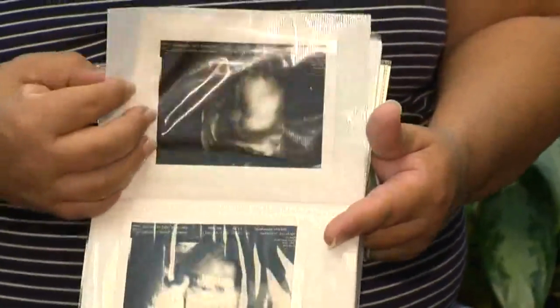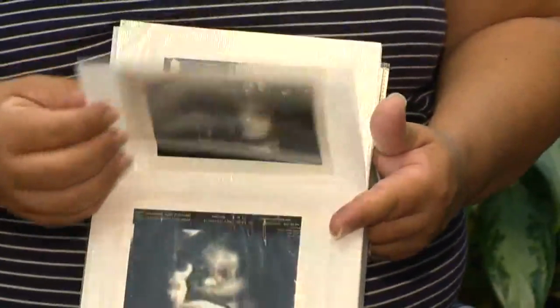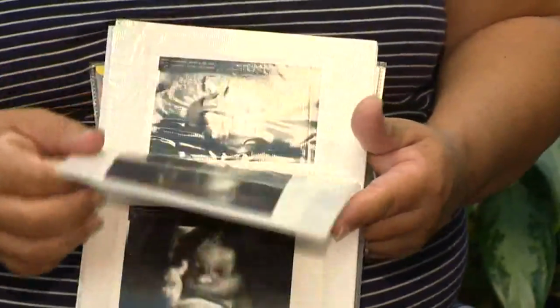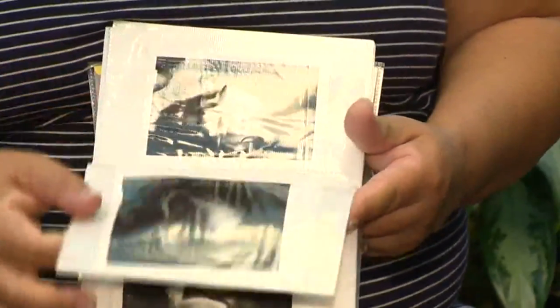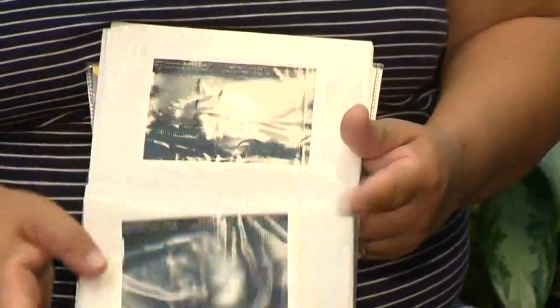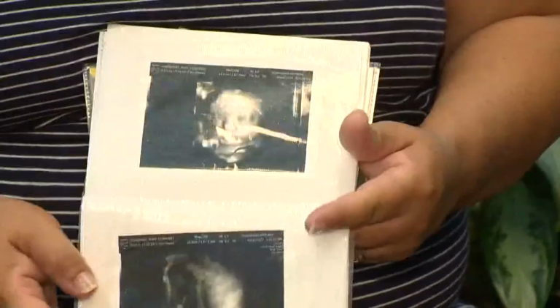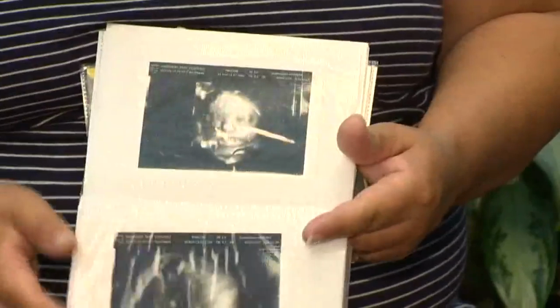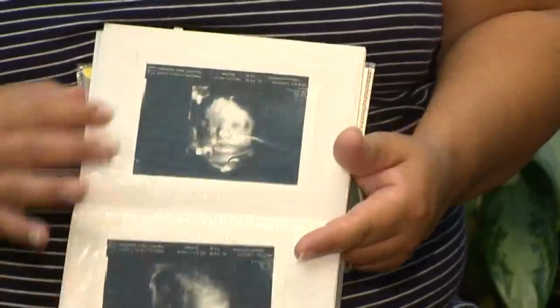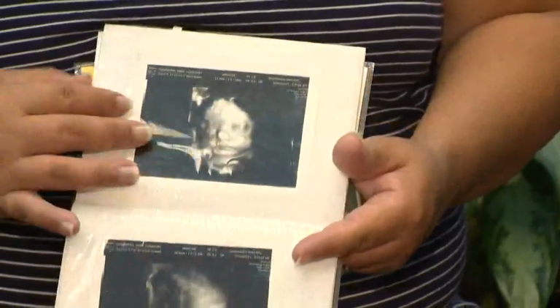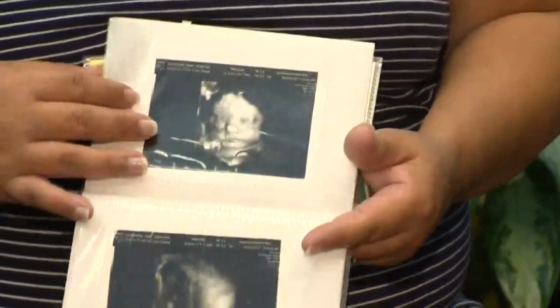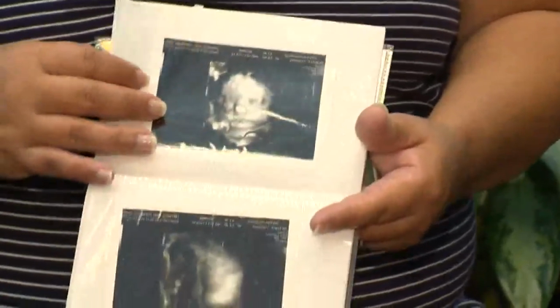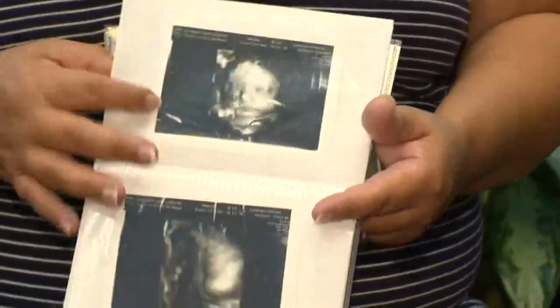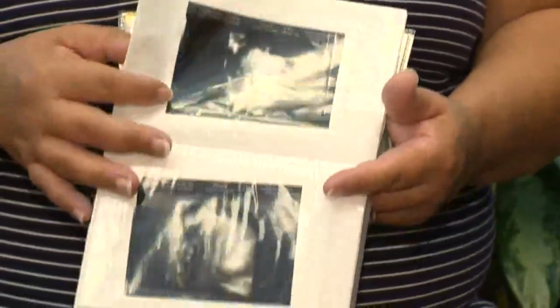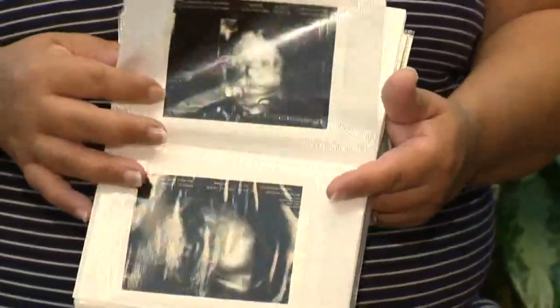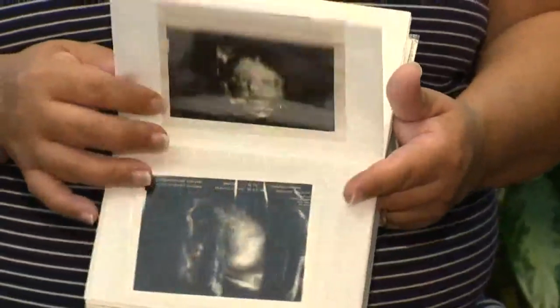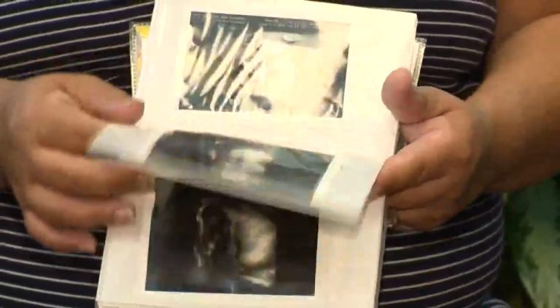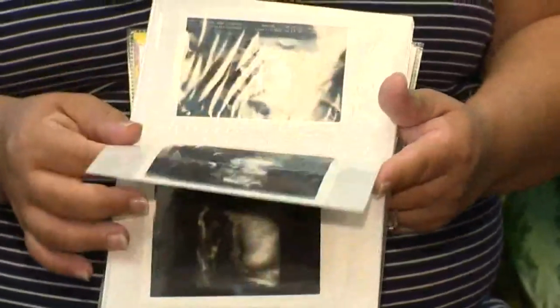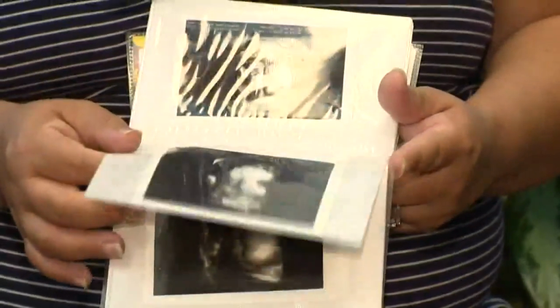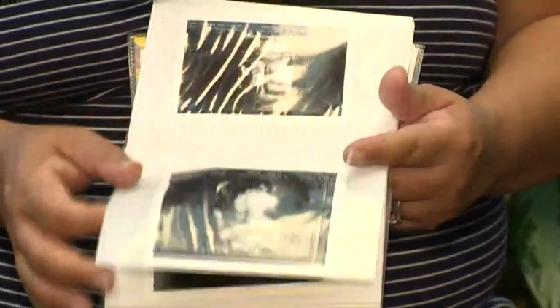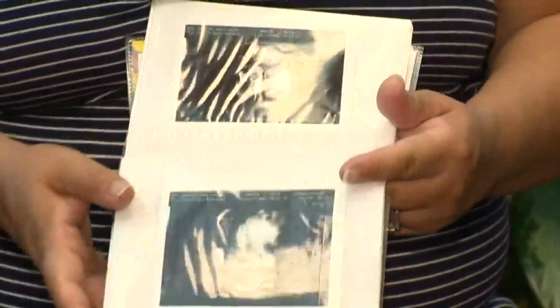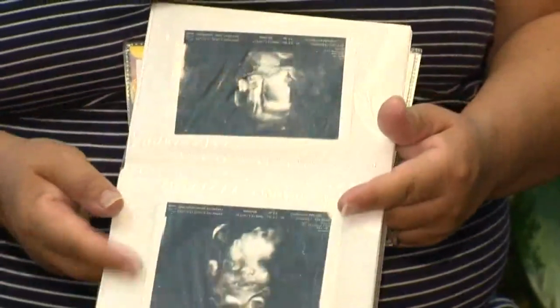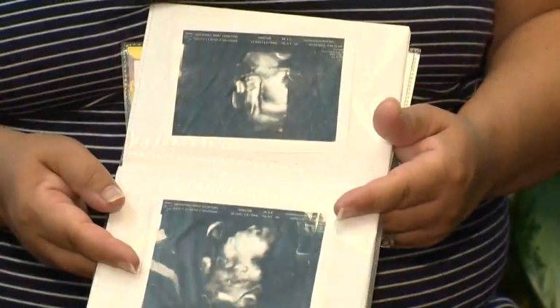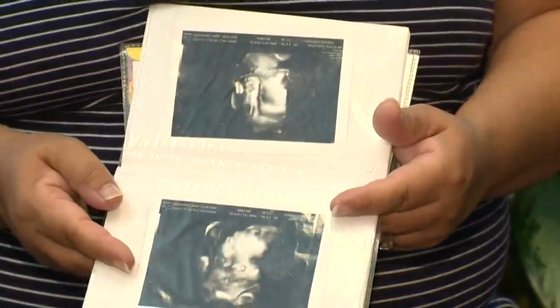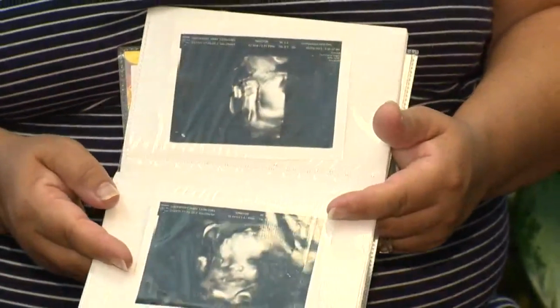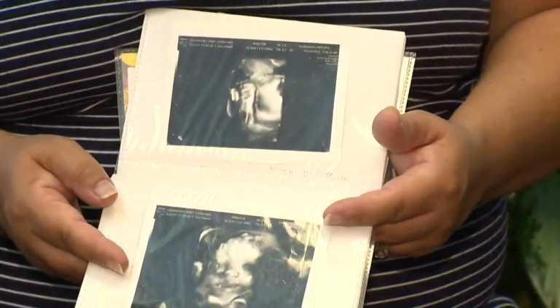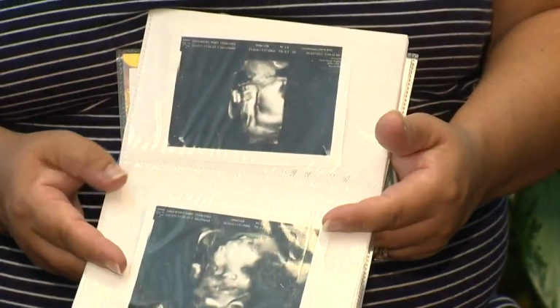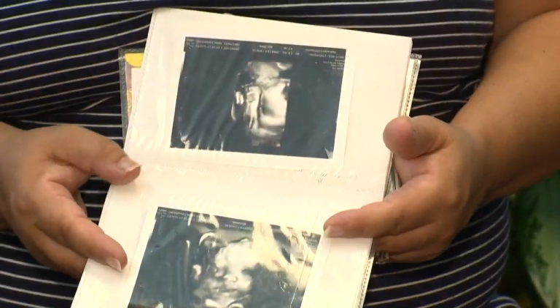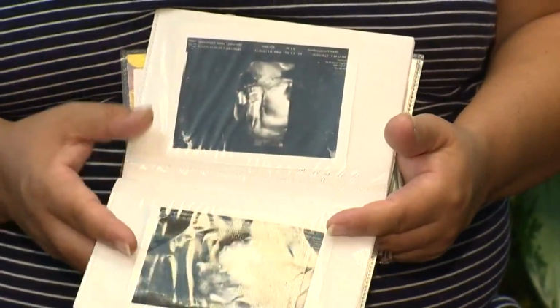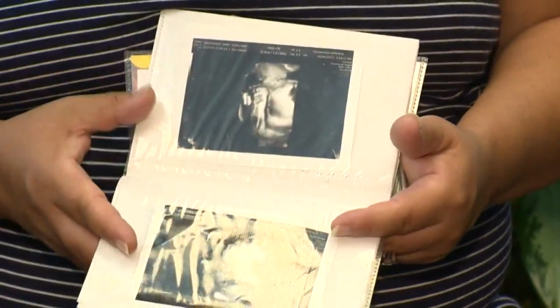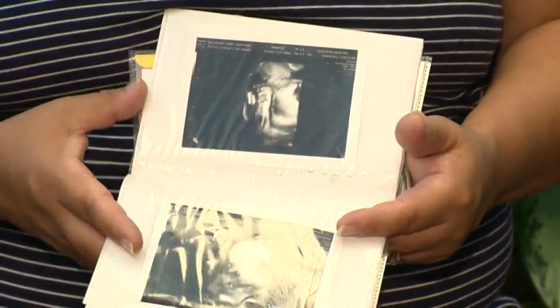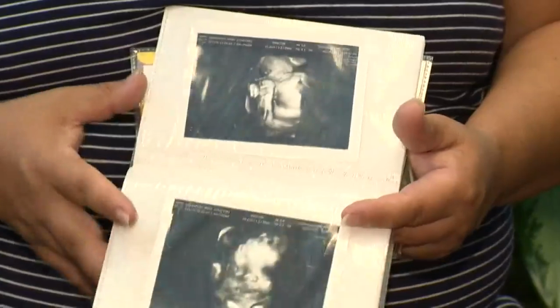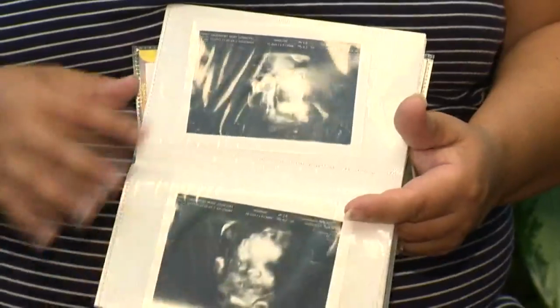He's still about a month away from seeing the world, but his parents are bursting with excitement.